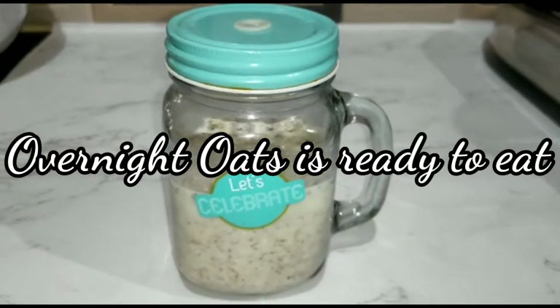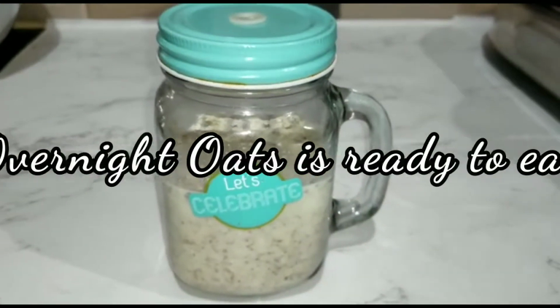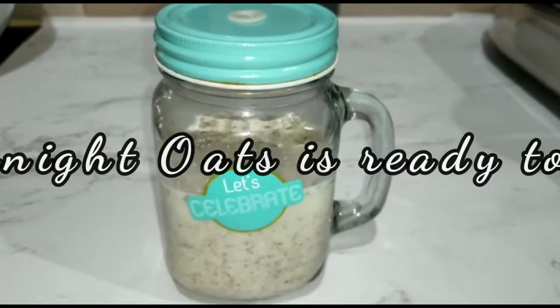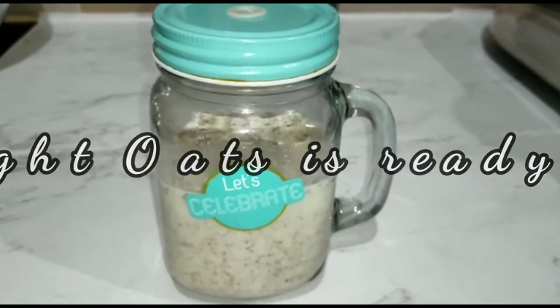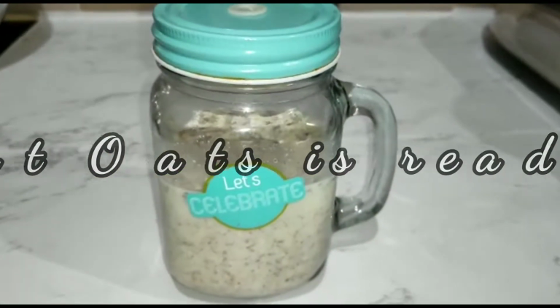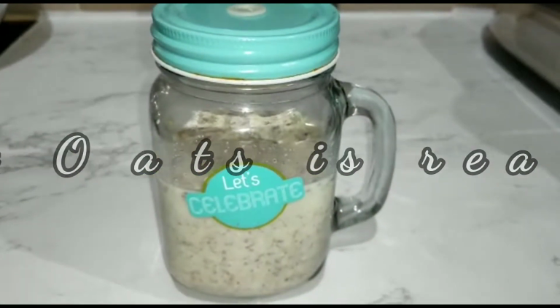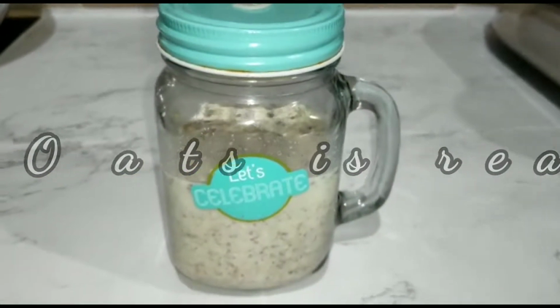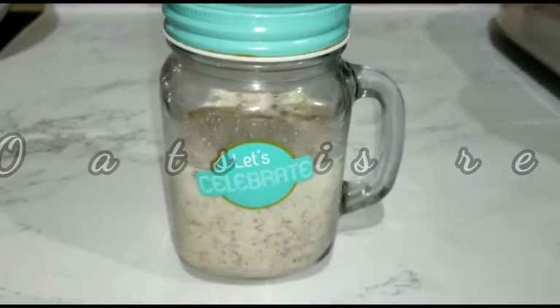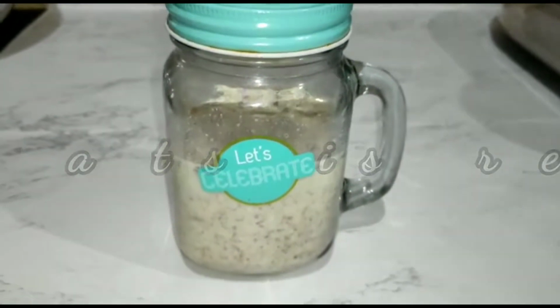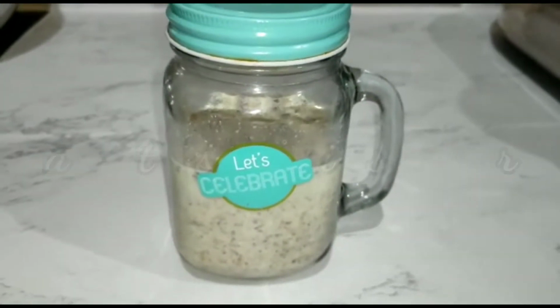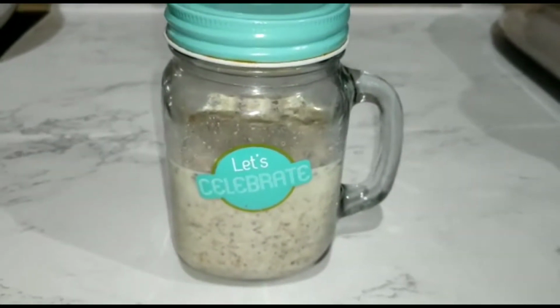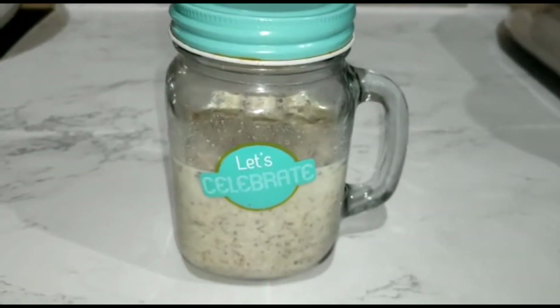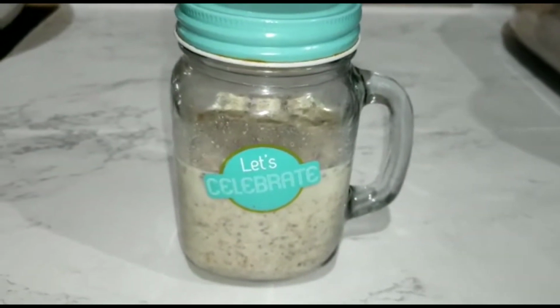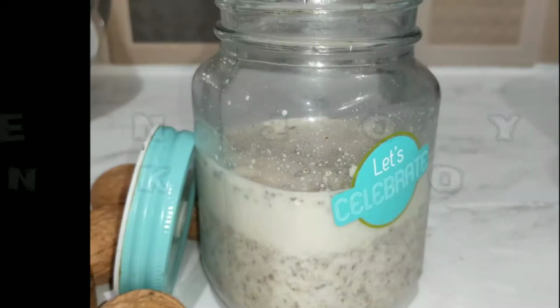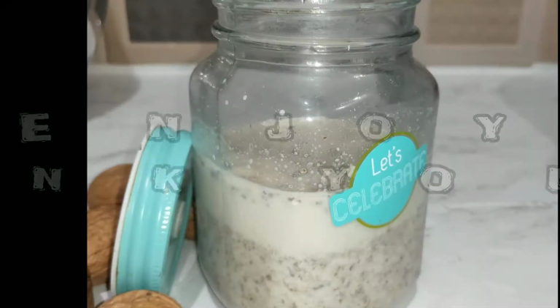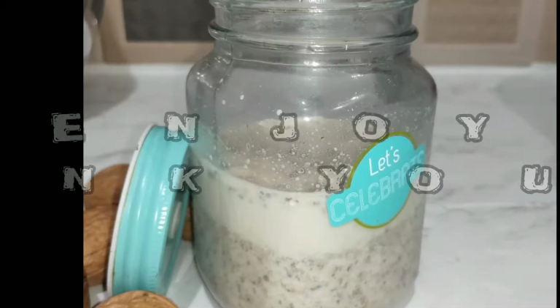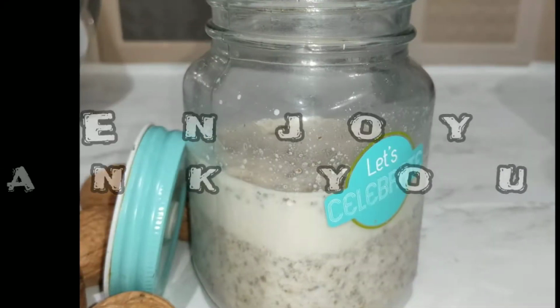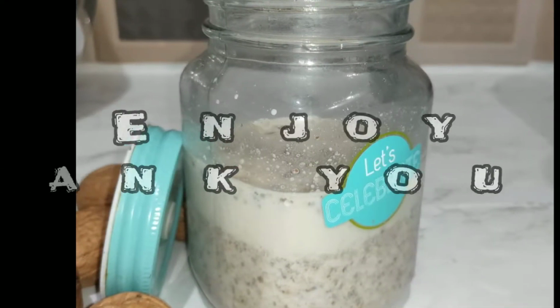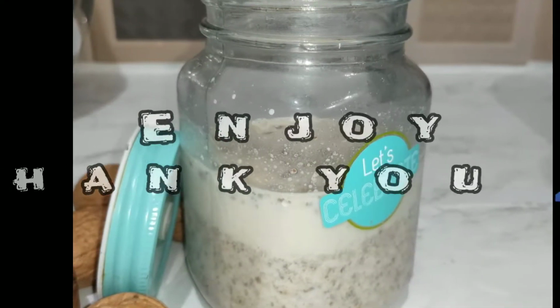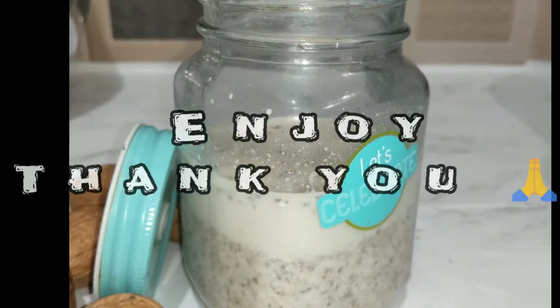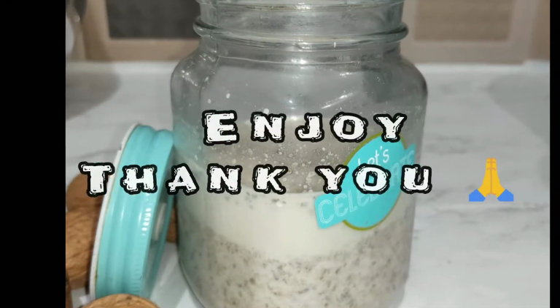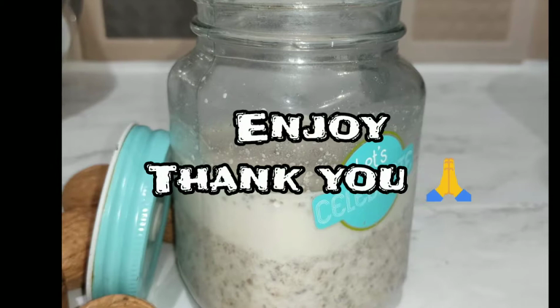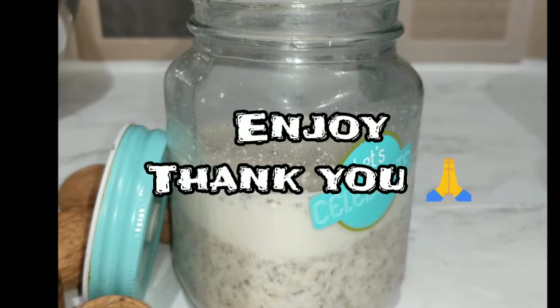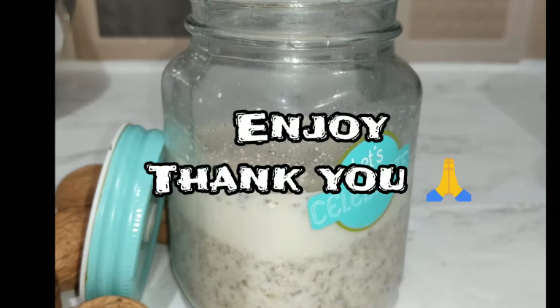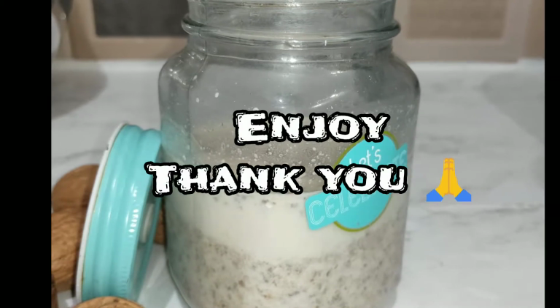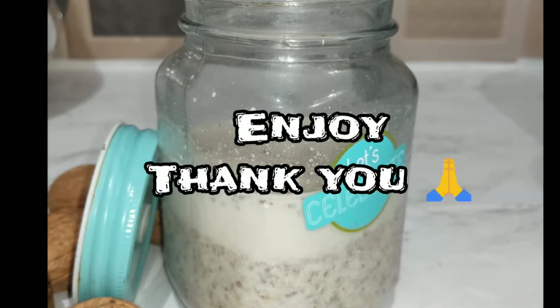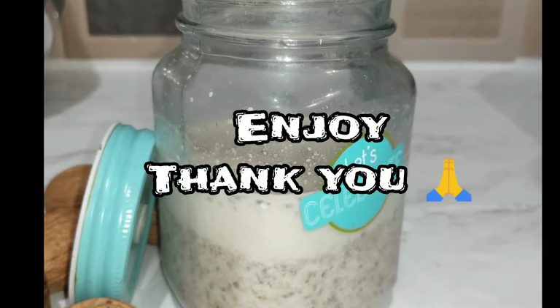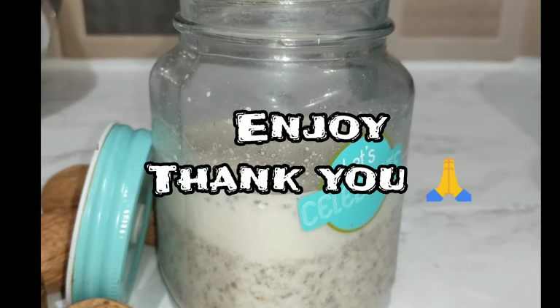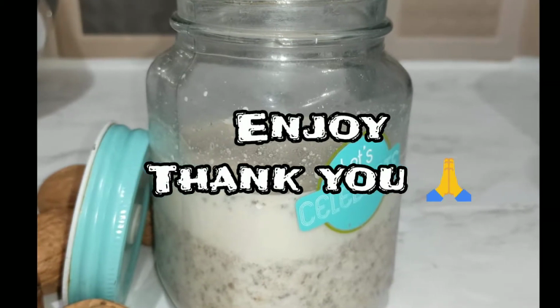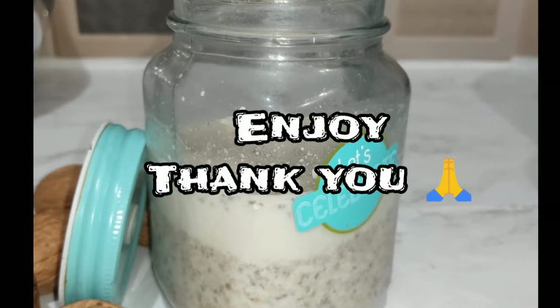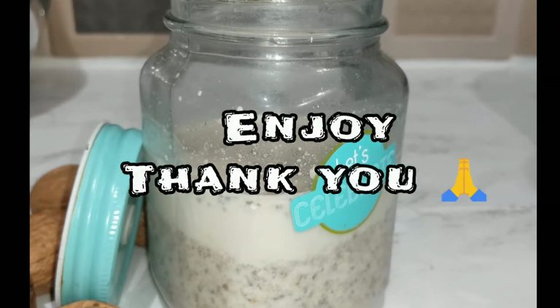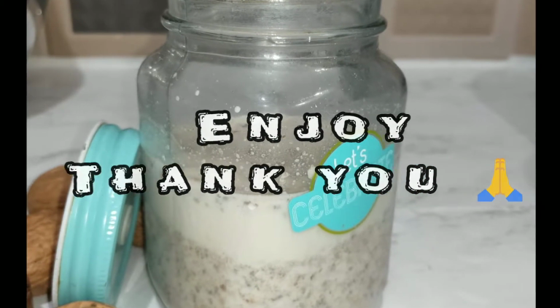The overnight oats are ready. Subscribe and press the bell button.